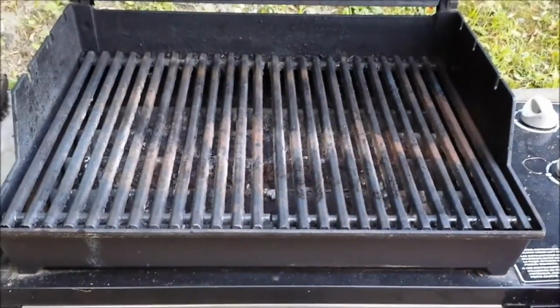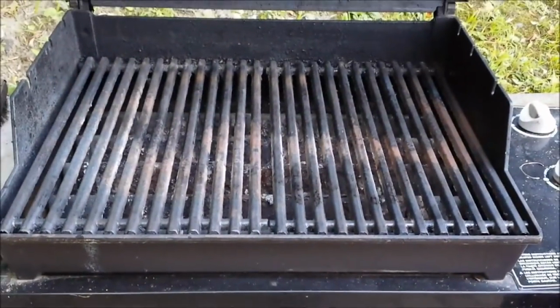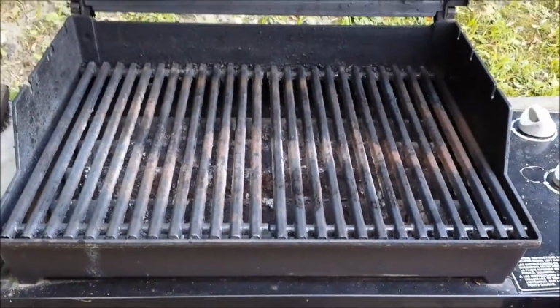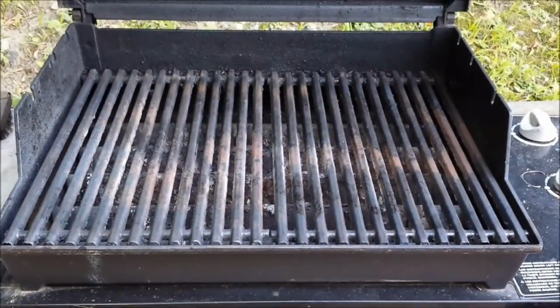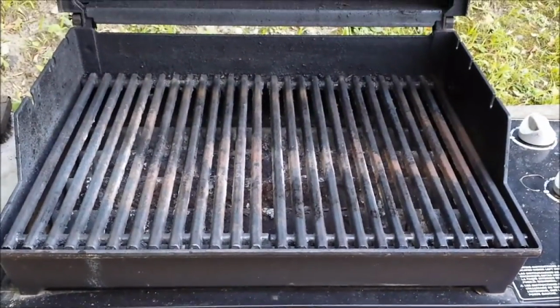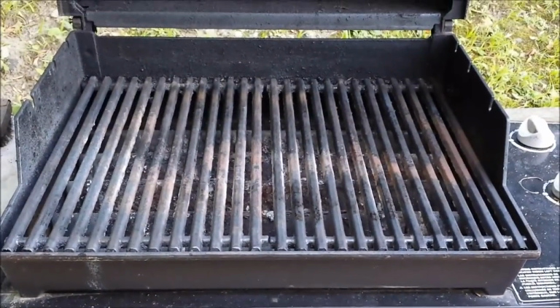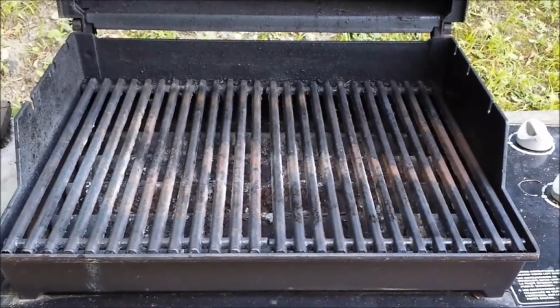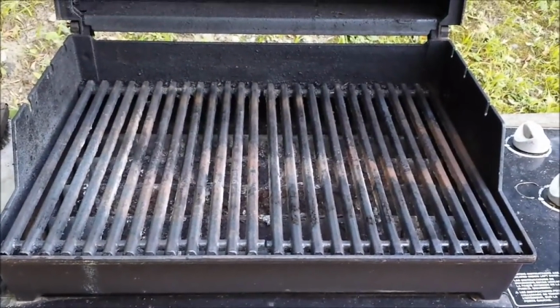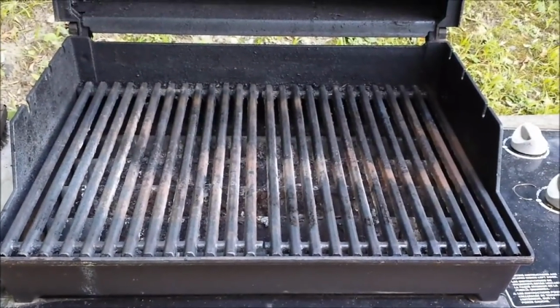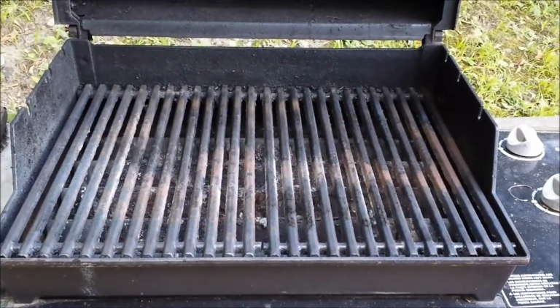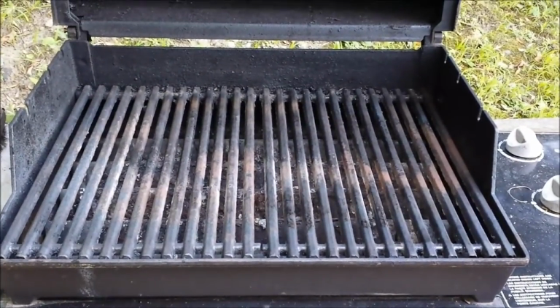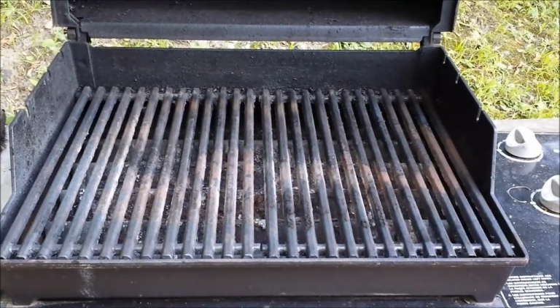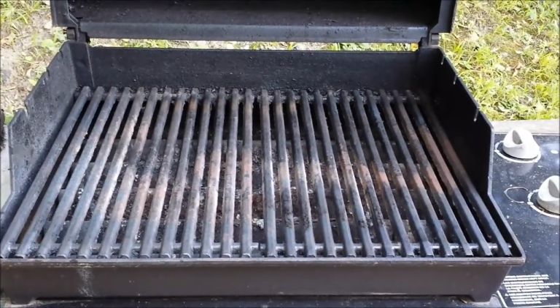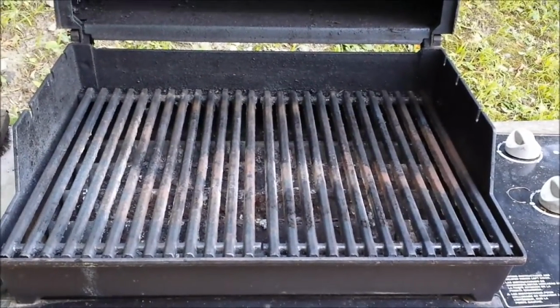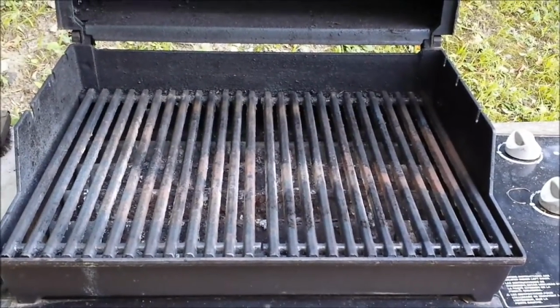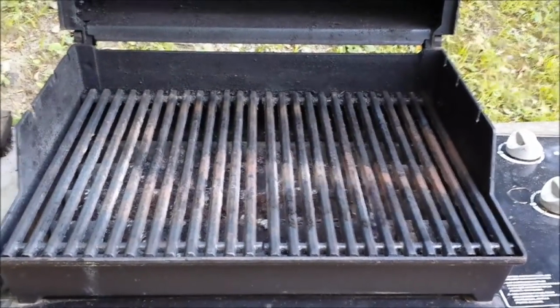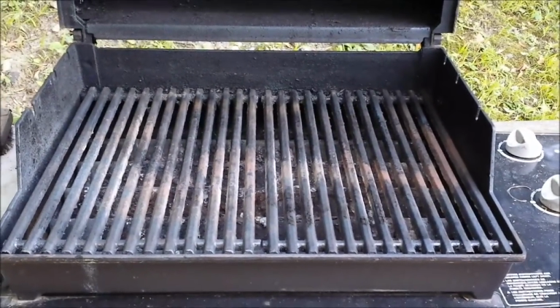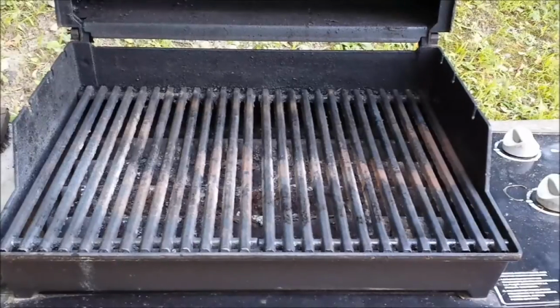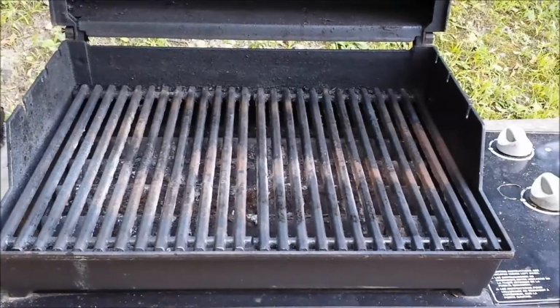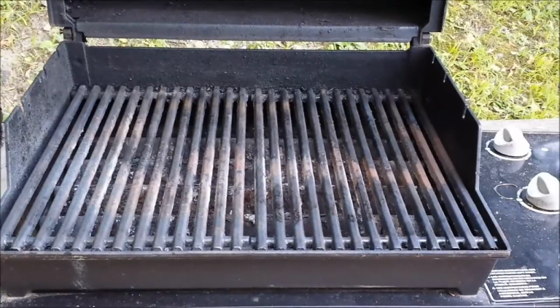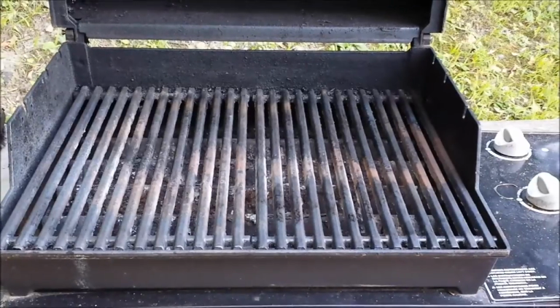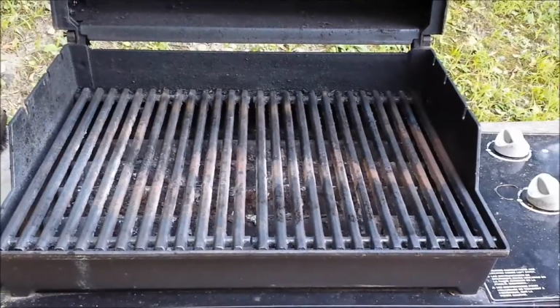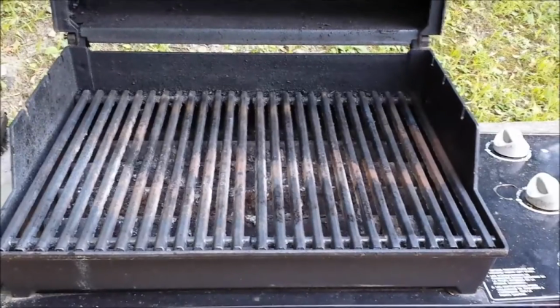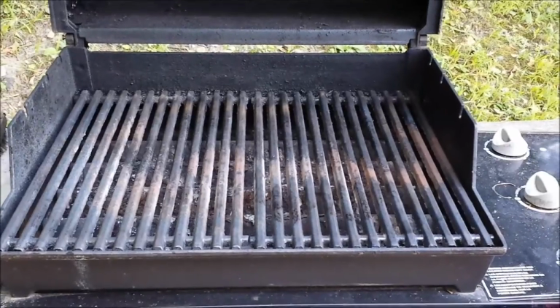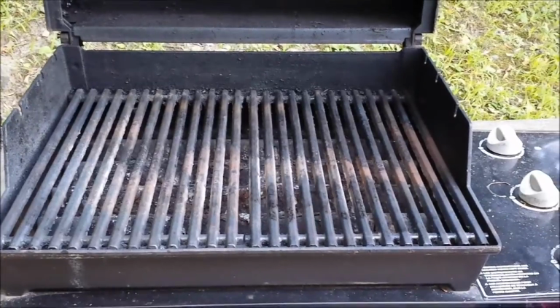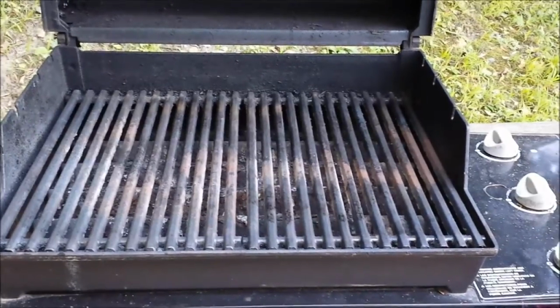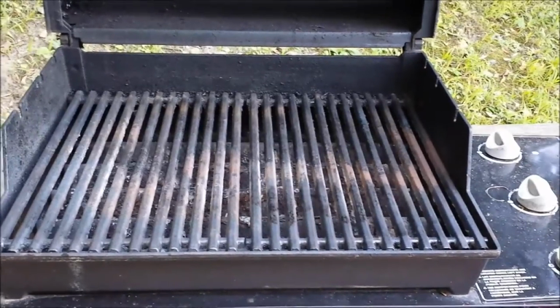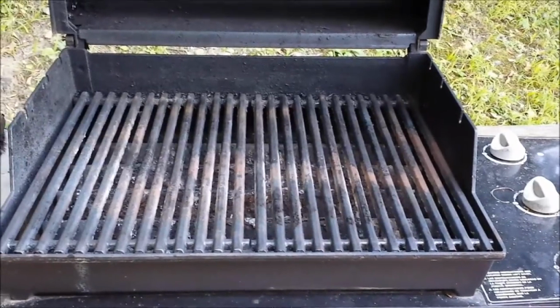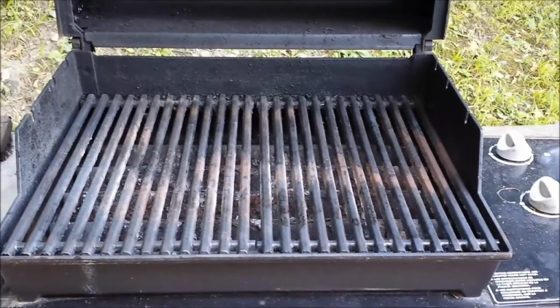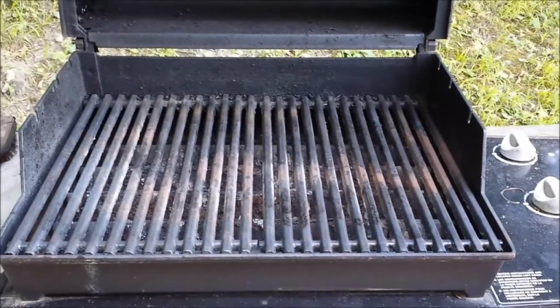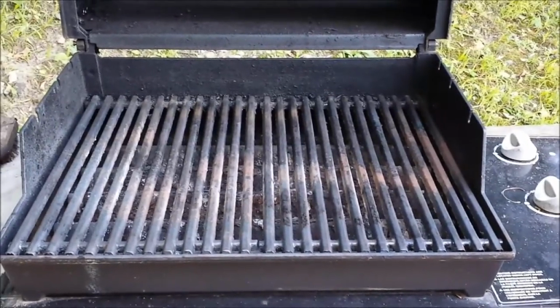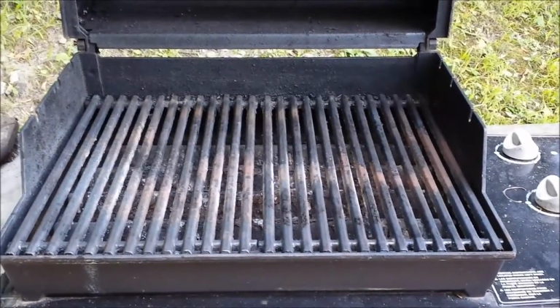And I think that's what the grill should look like after you're done cooking. Once again, take care.